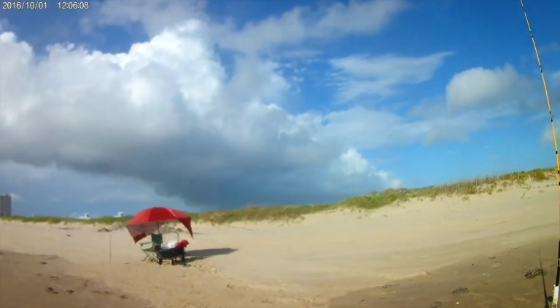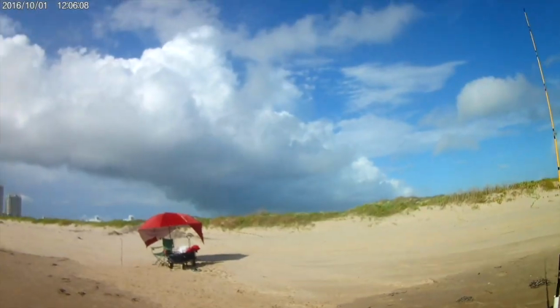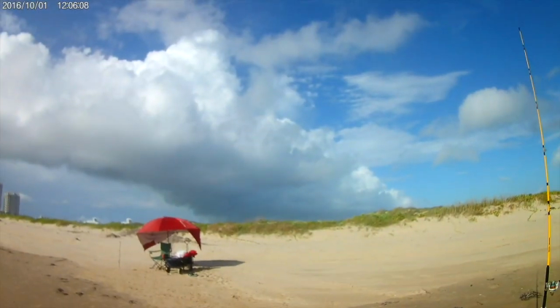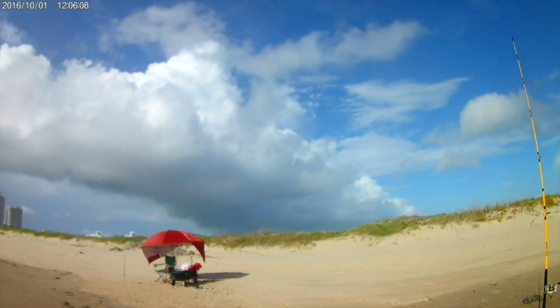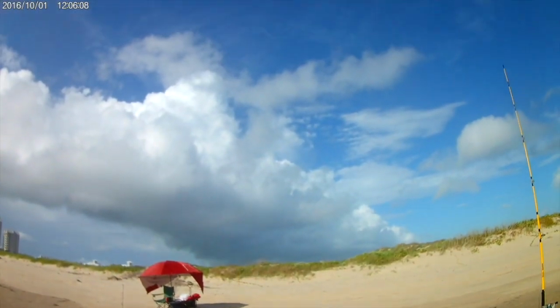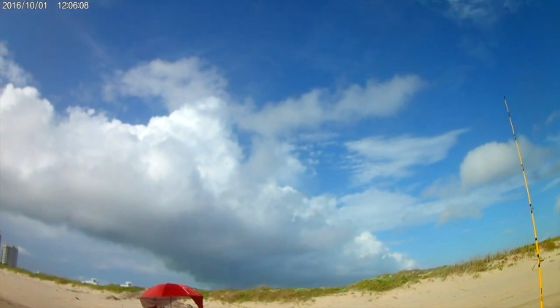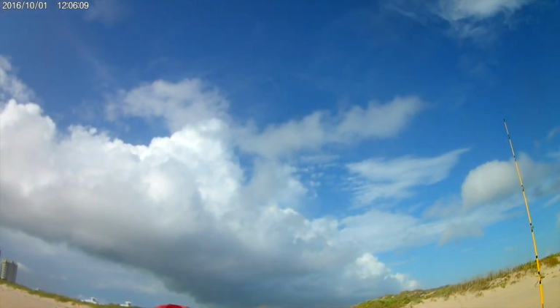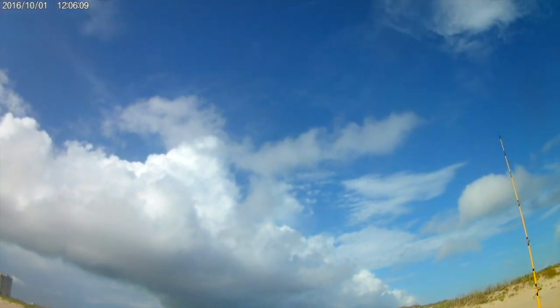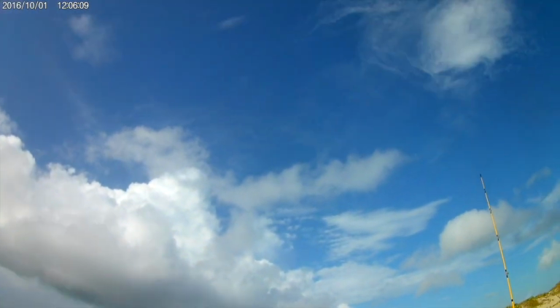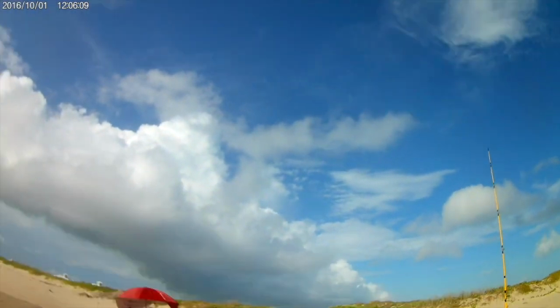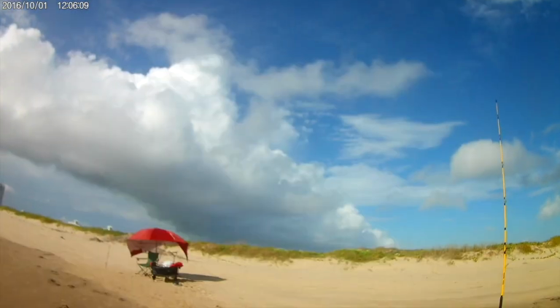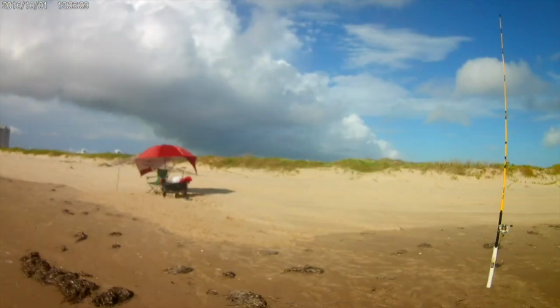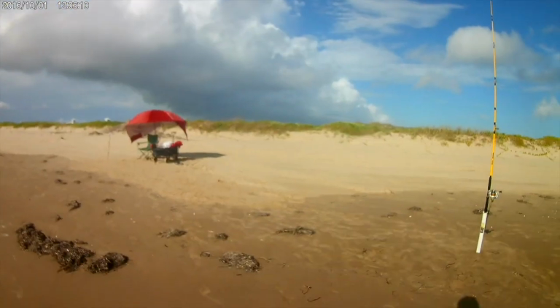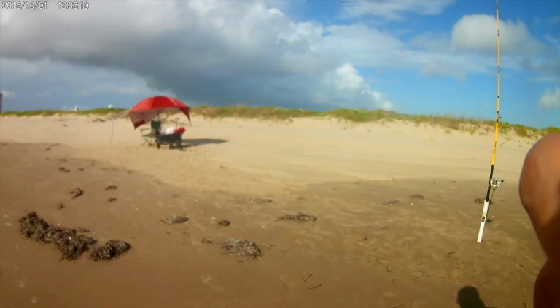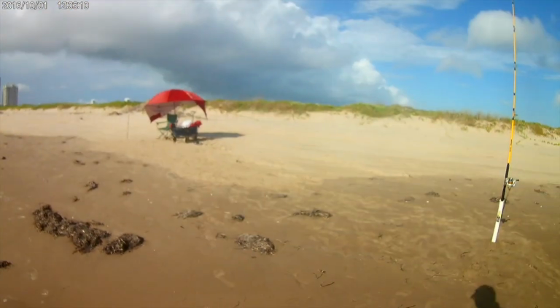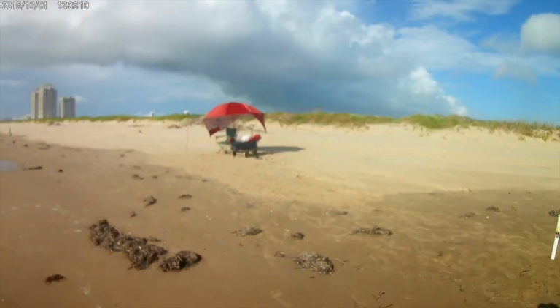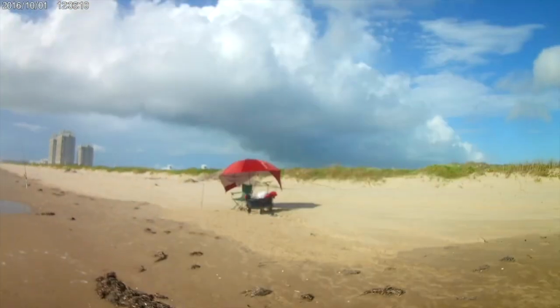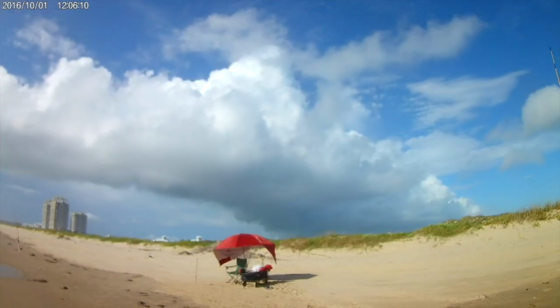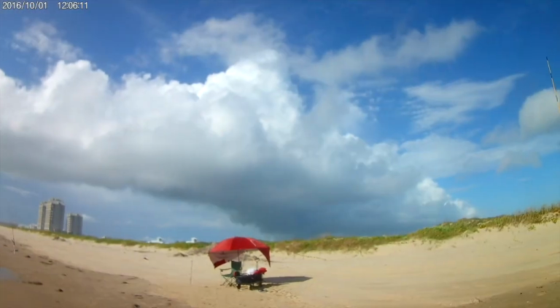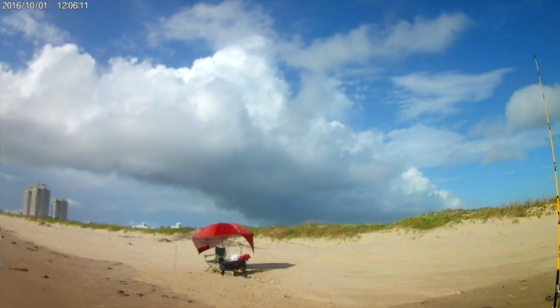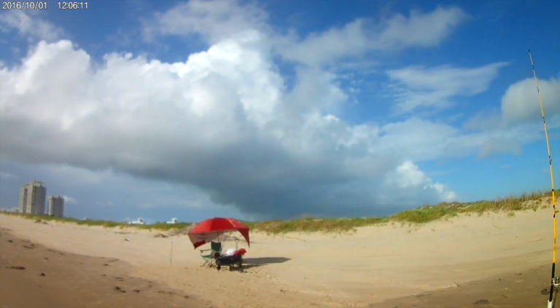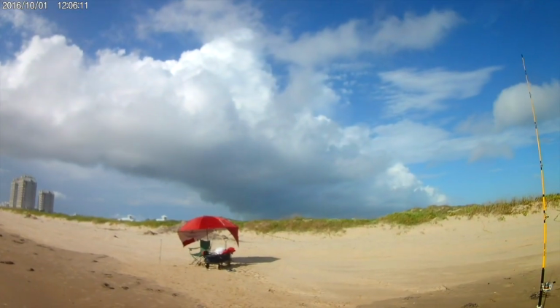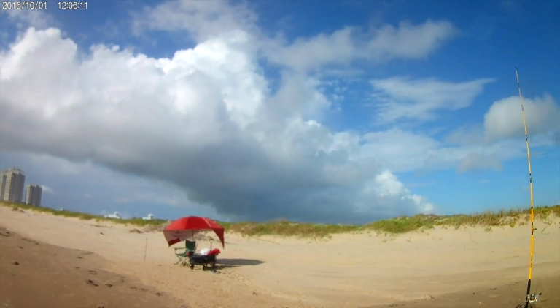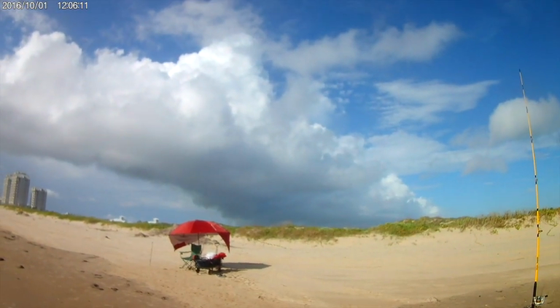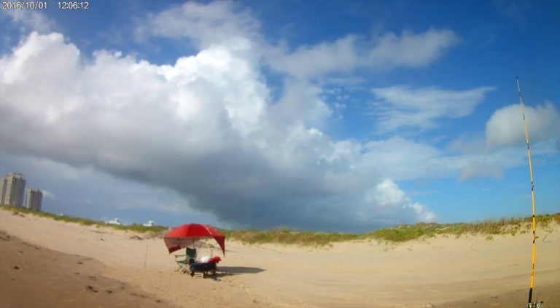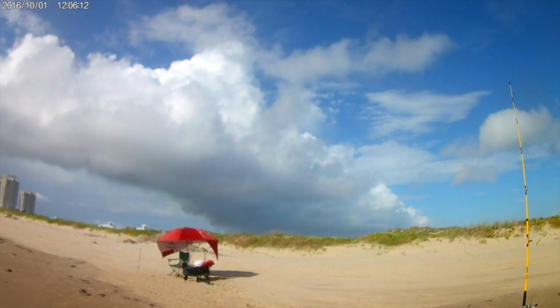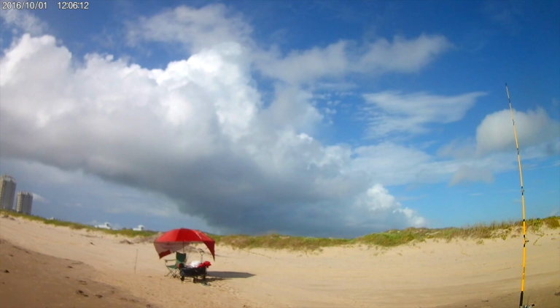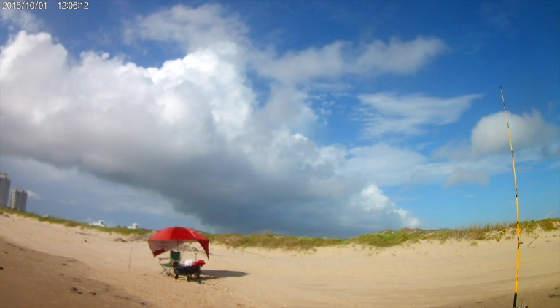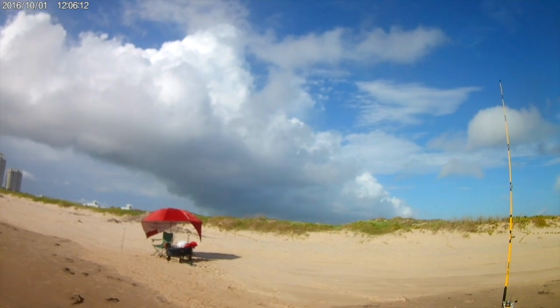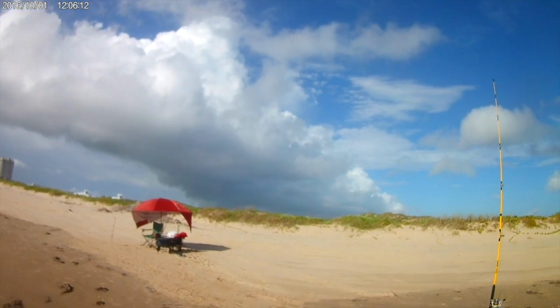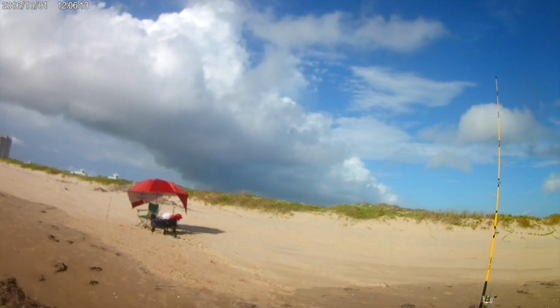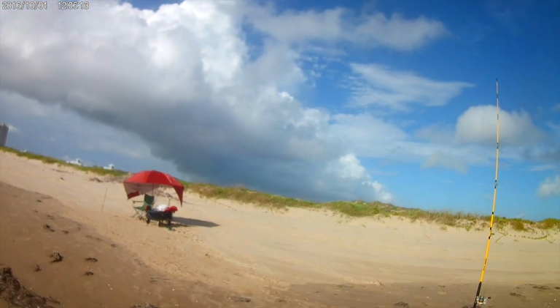Oh guys, I don't know if you can see that, but that is a big storm coming this way.